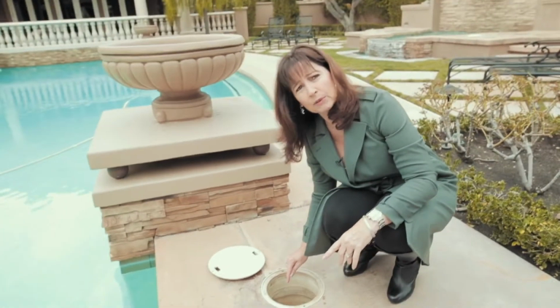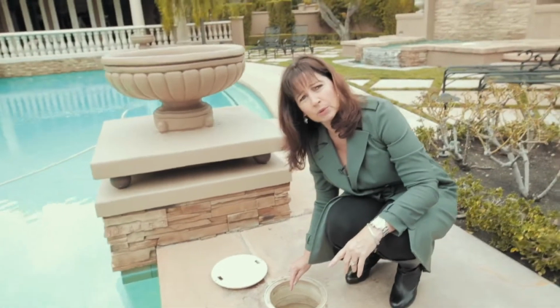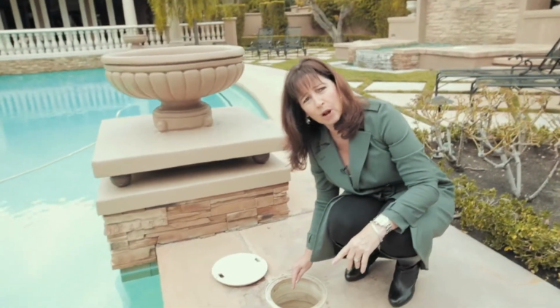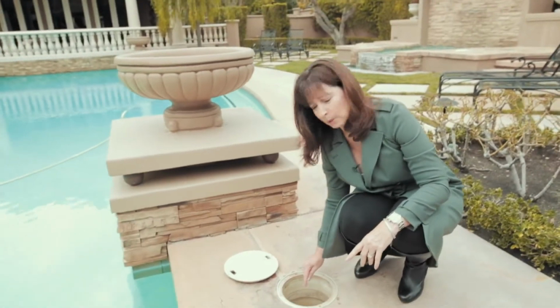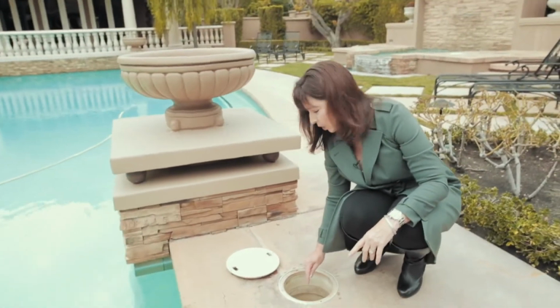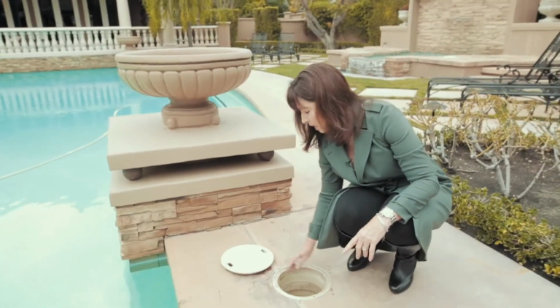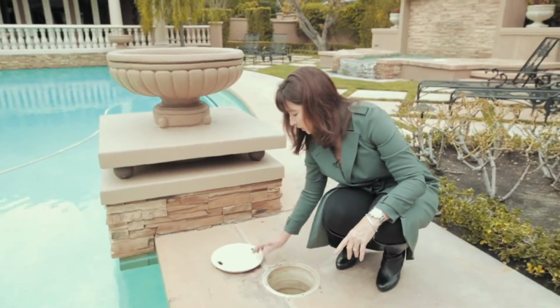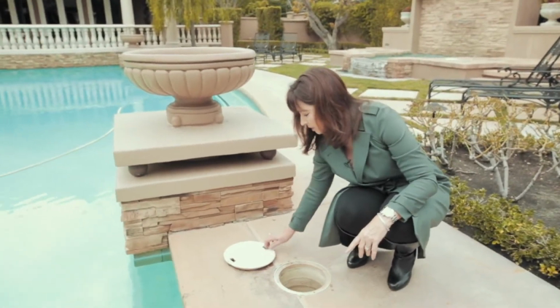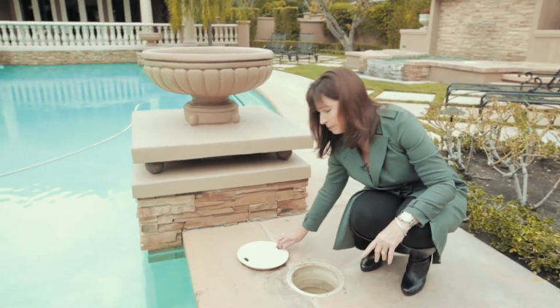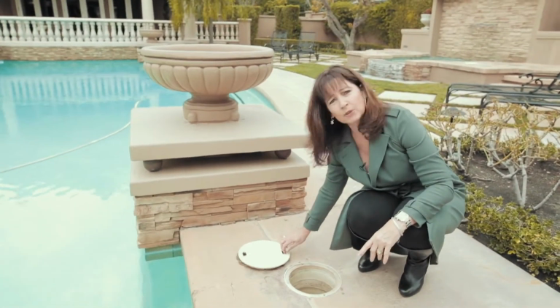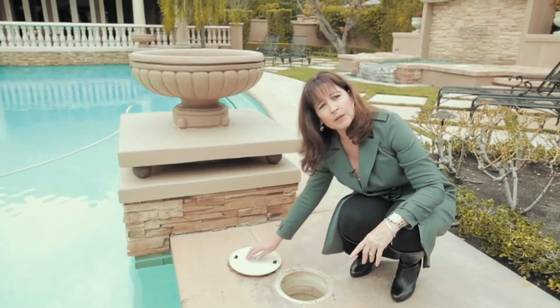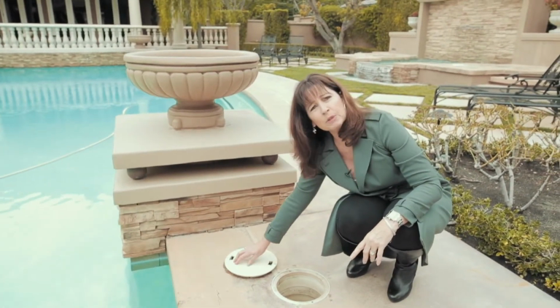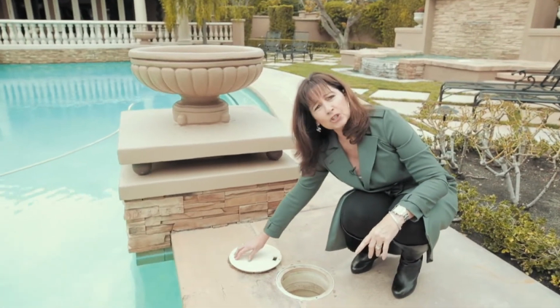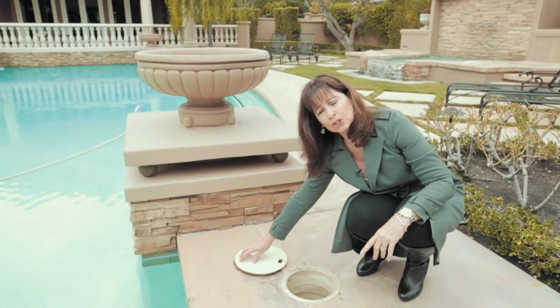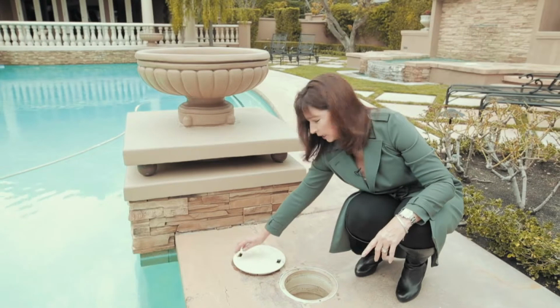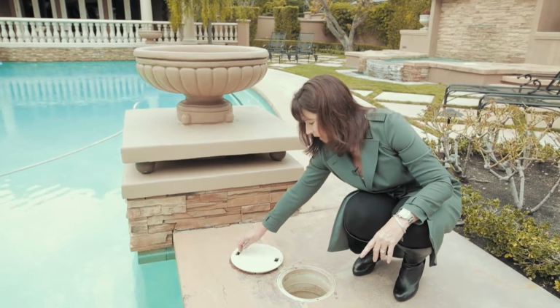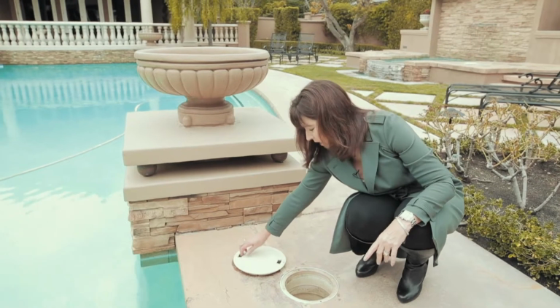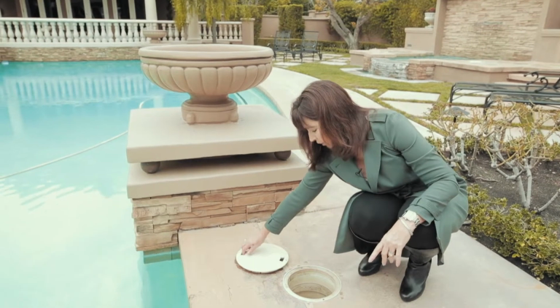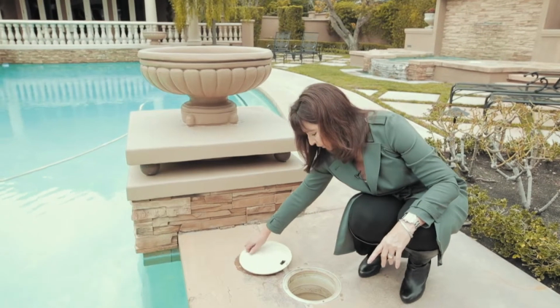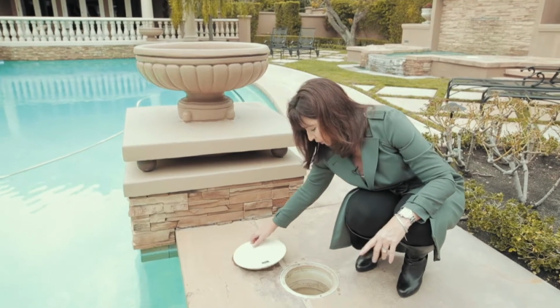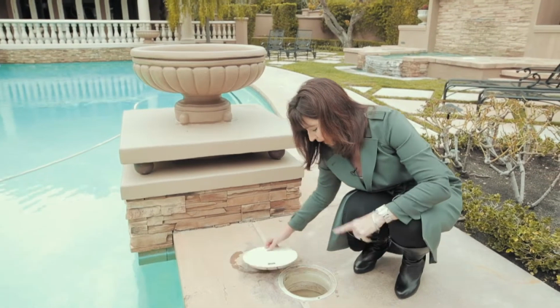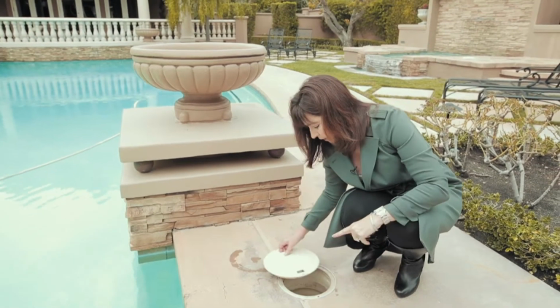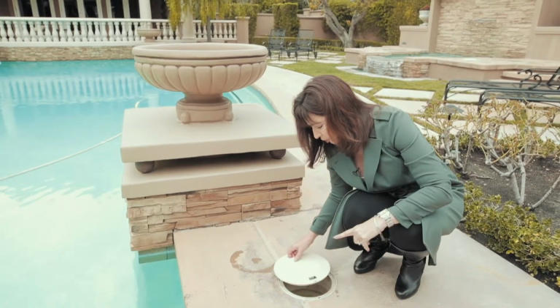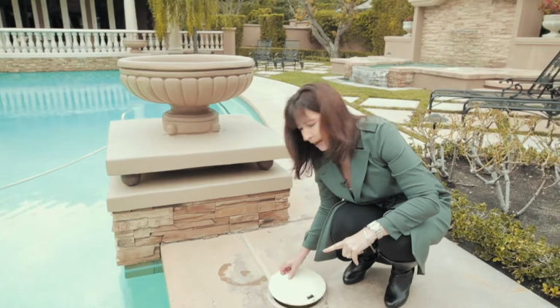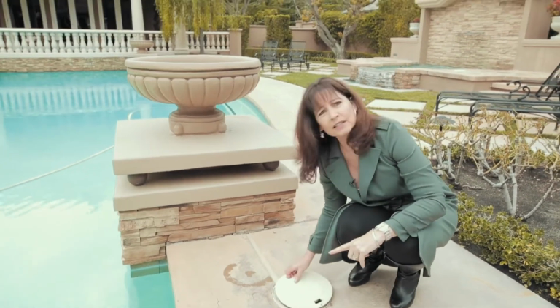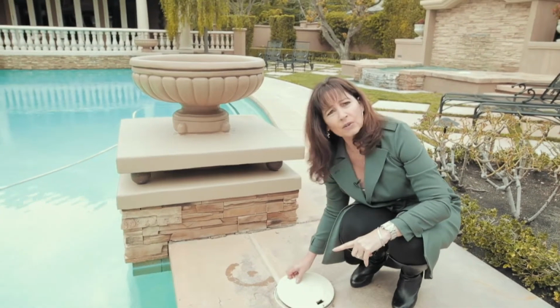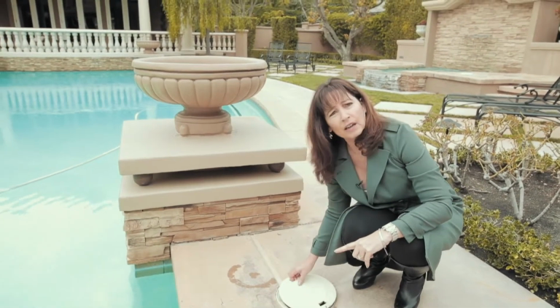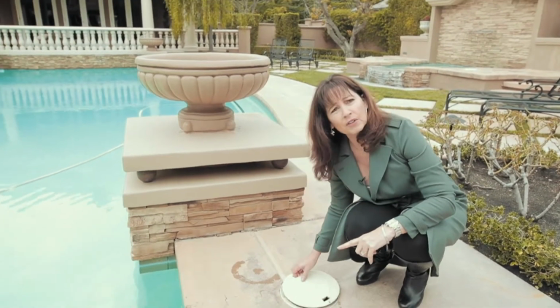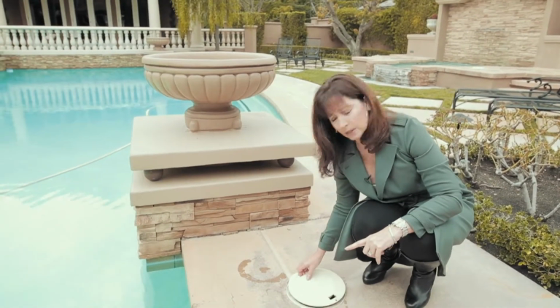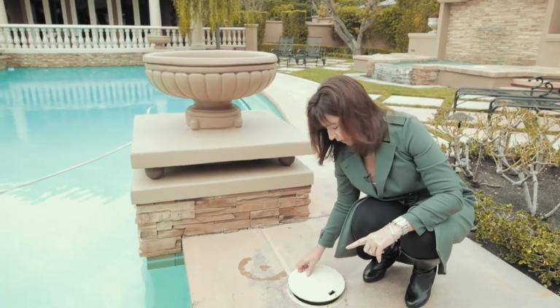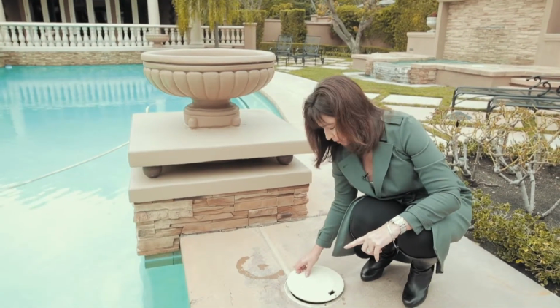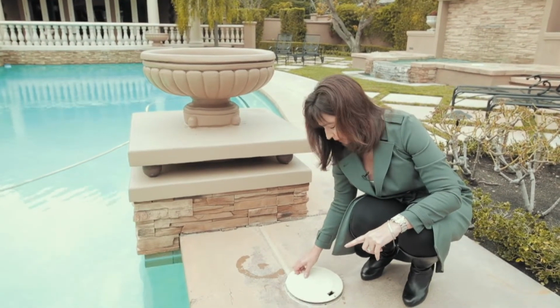We're going to have a real problem. So just a tip after winds: be sure you clean out your filter baskets of all the wind debris, okay.